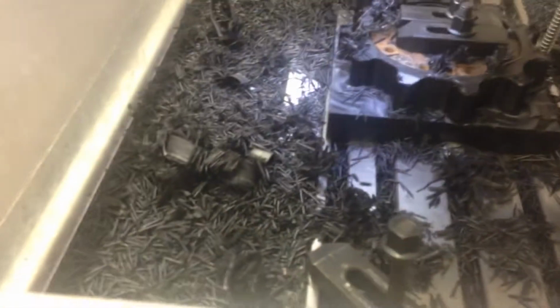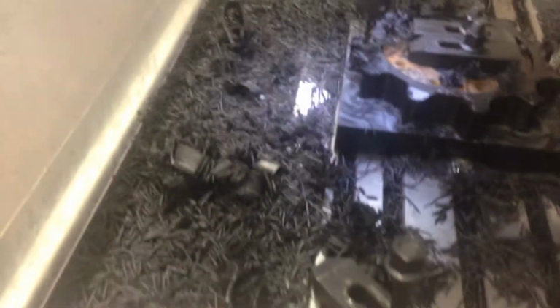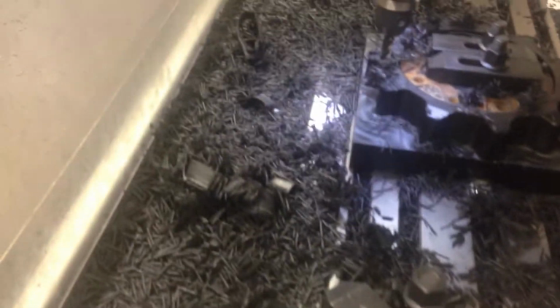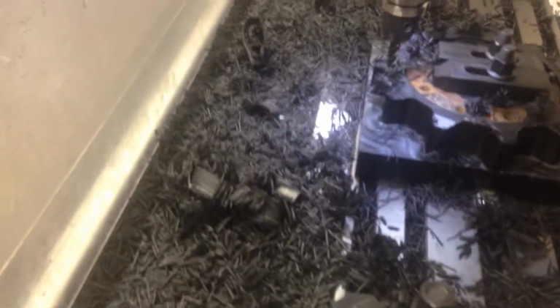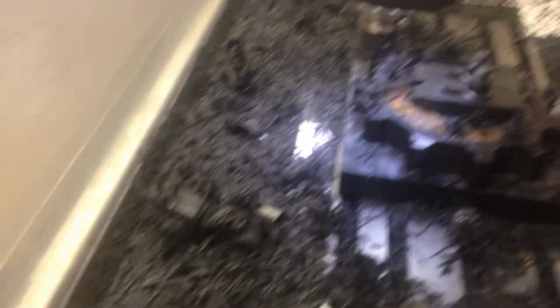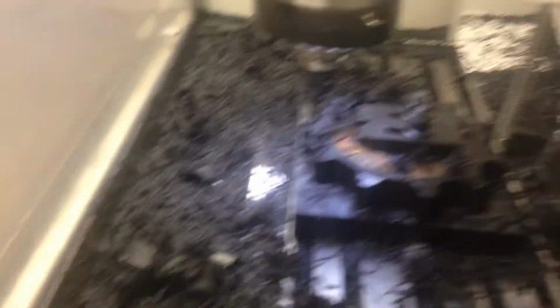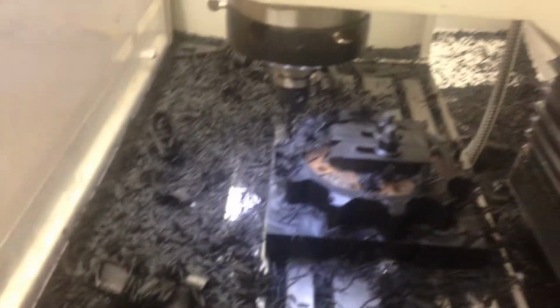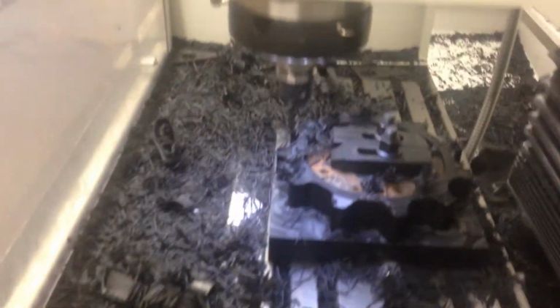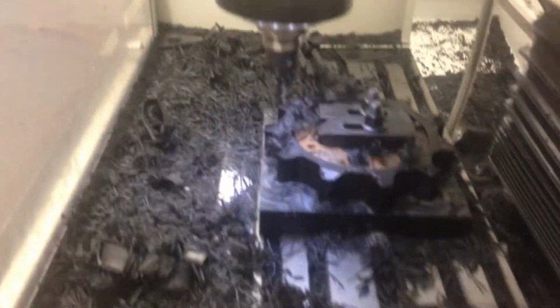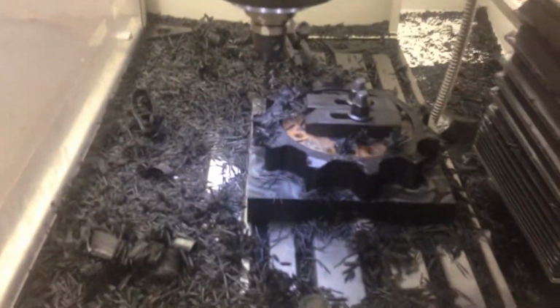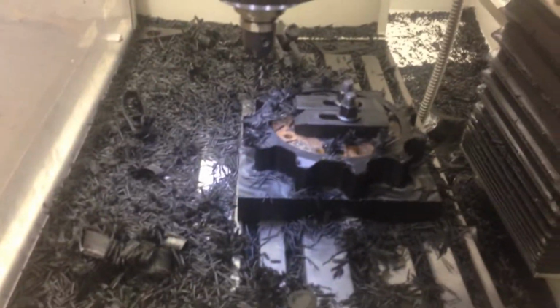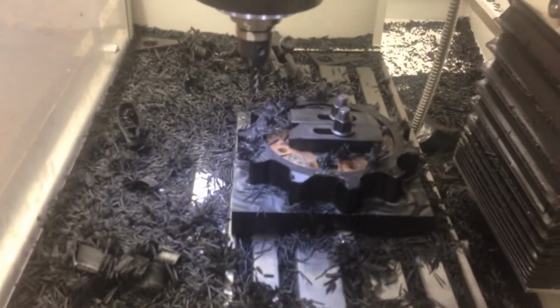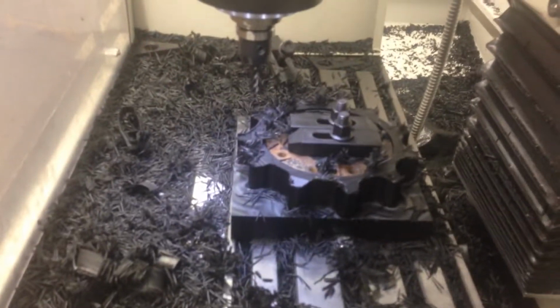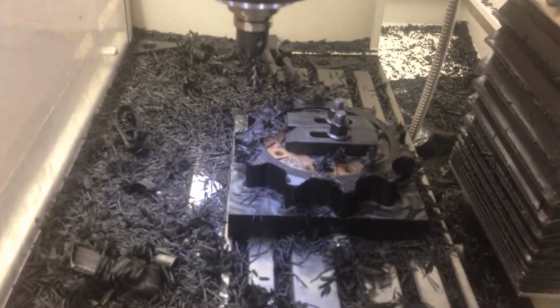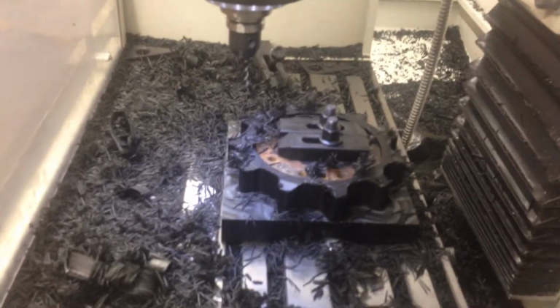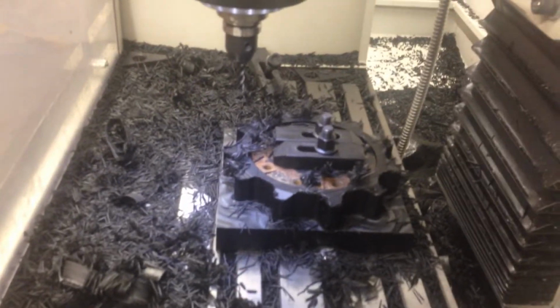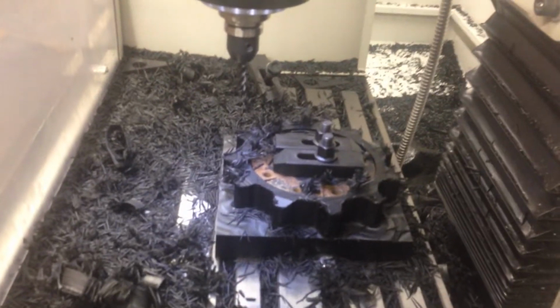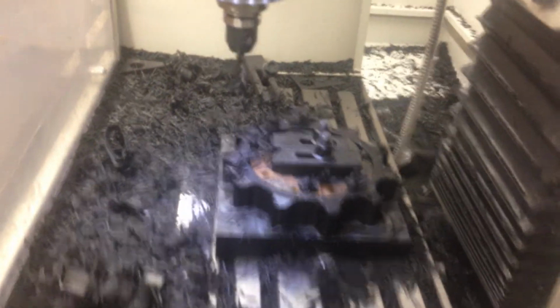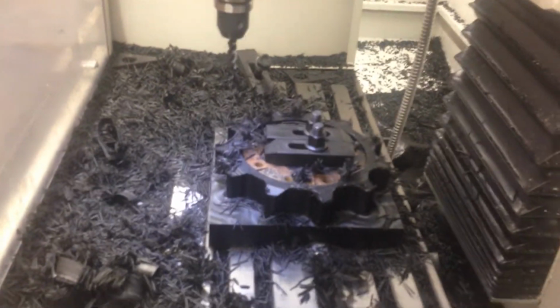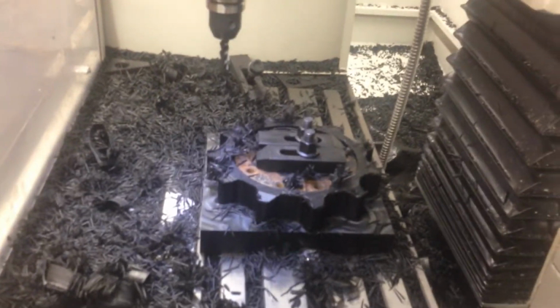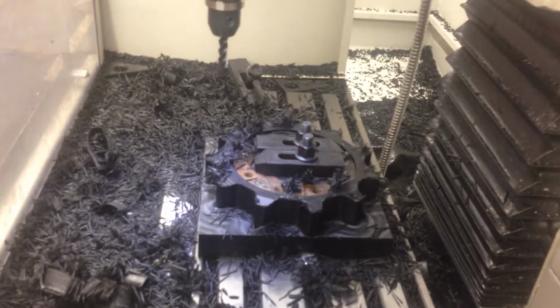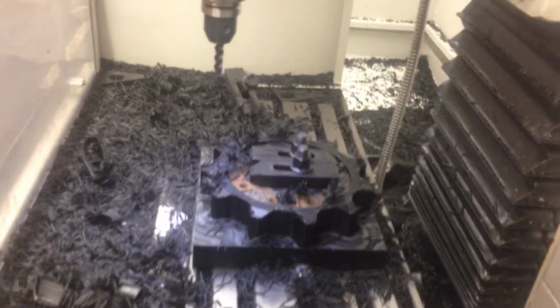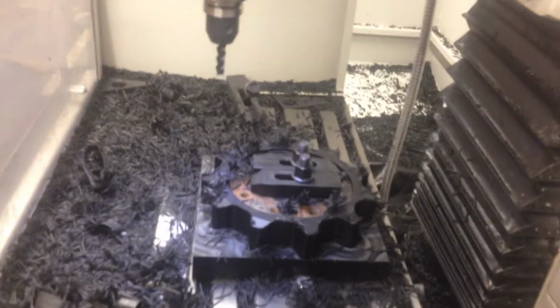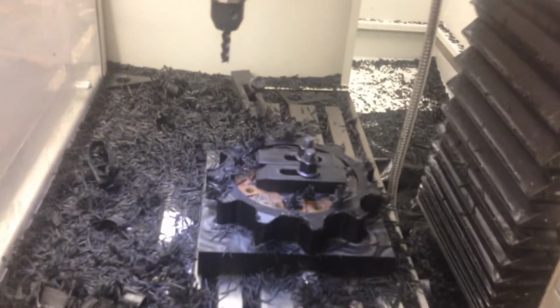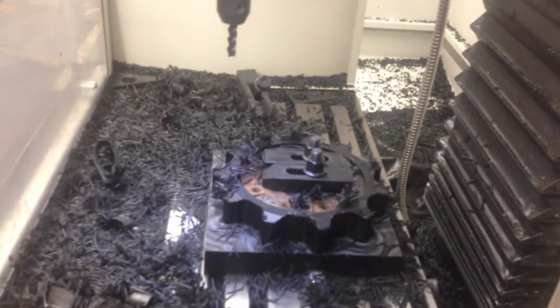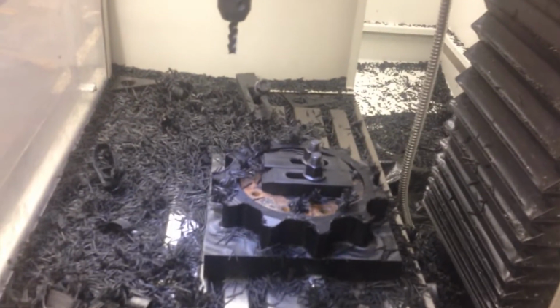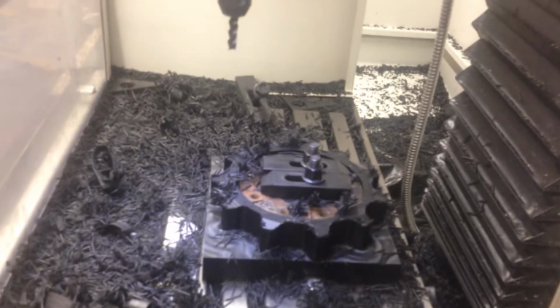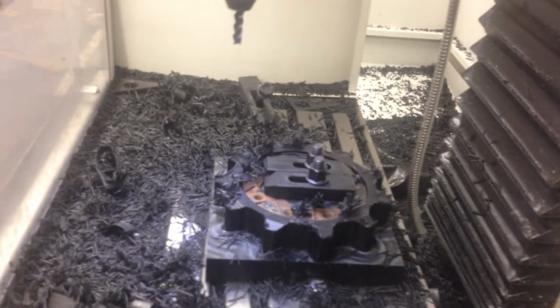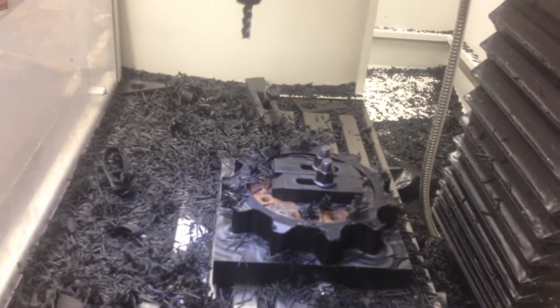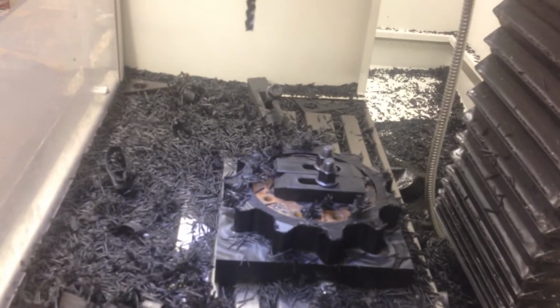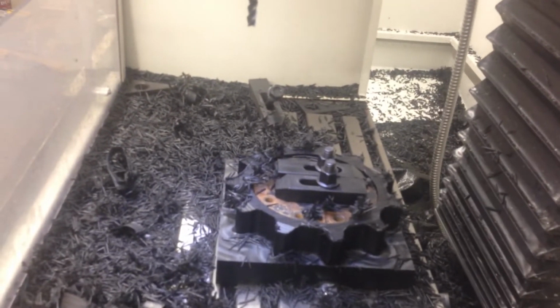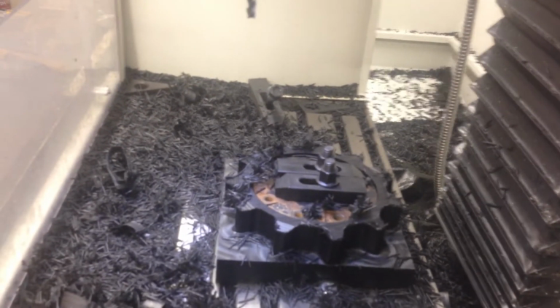That's that. I'll show you what this finished sprocket looks like.